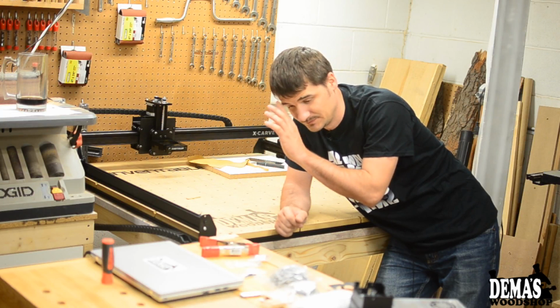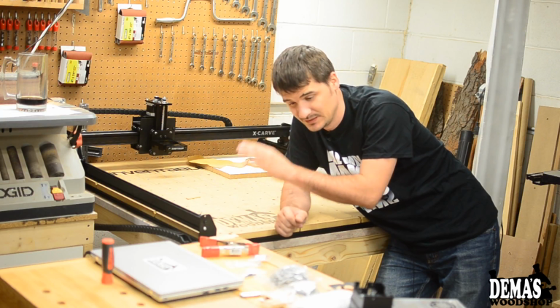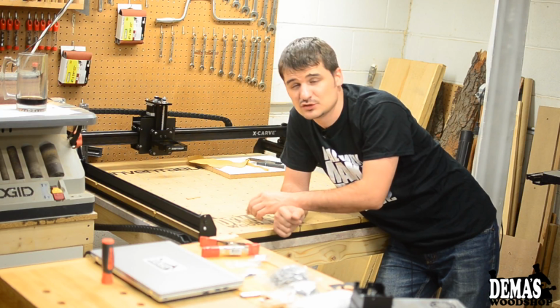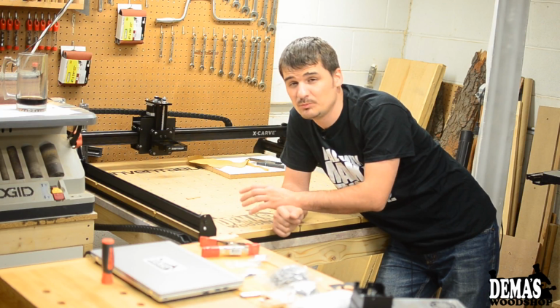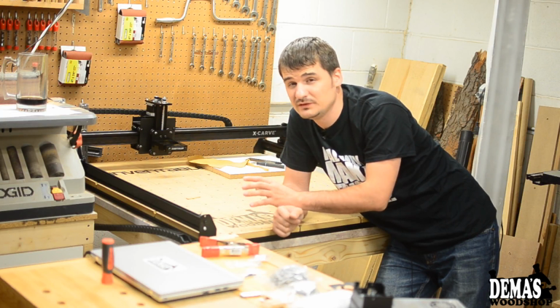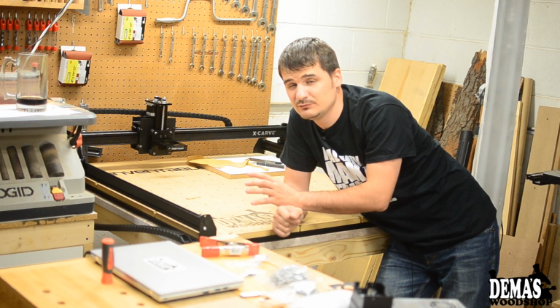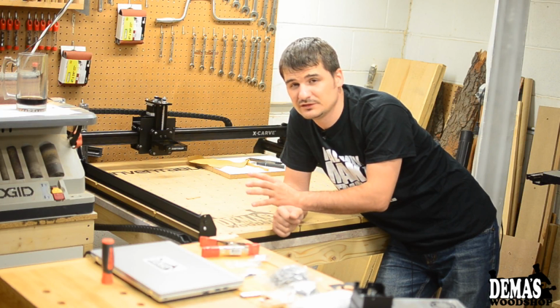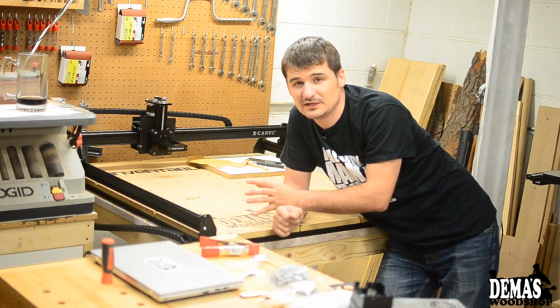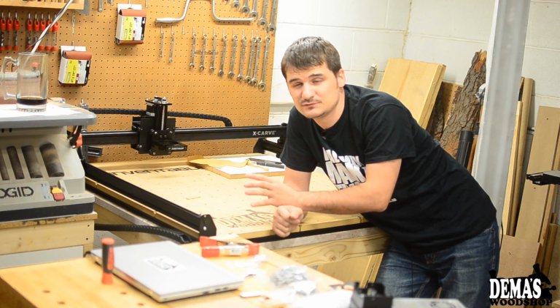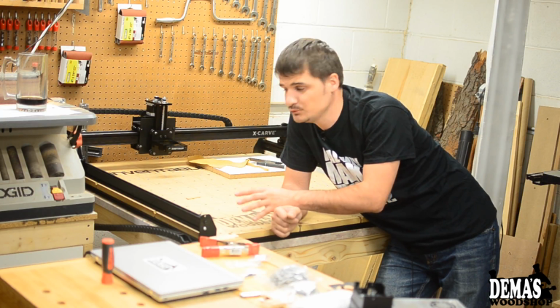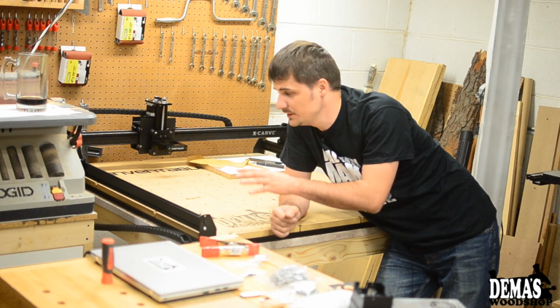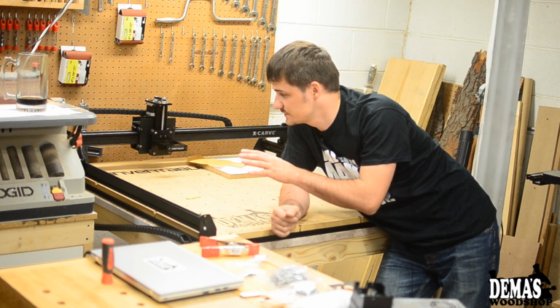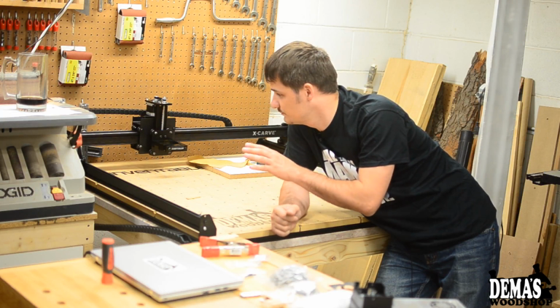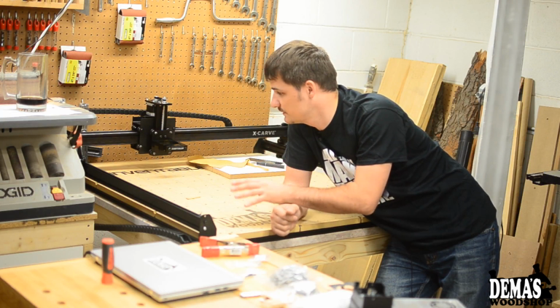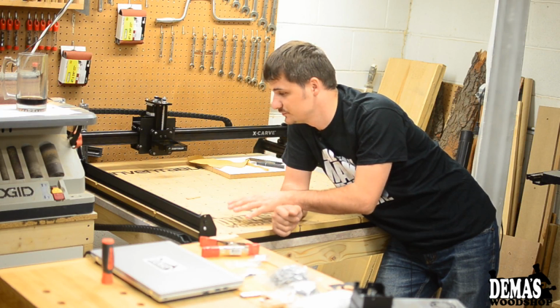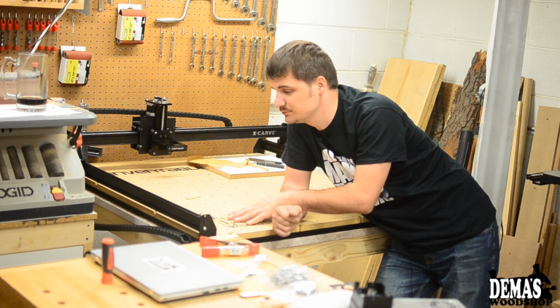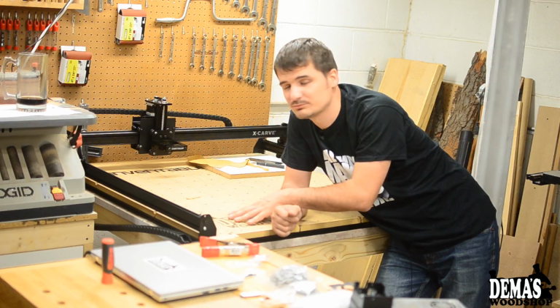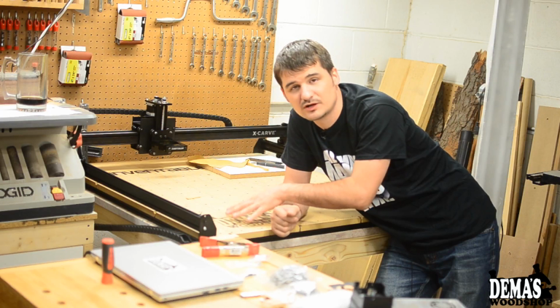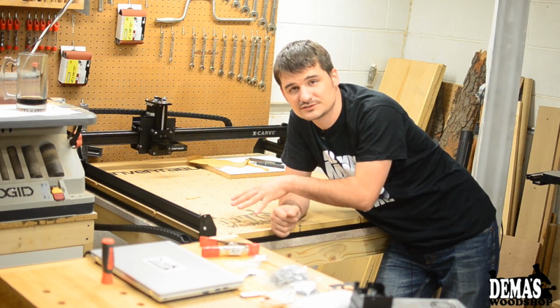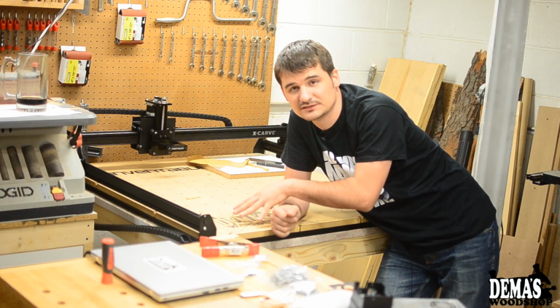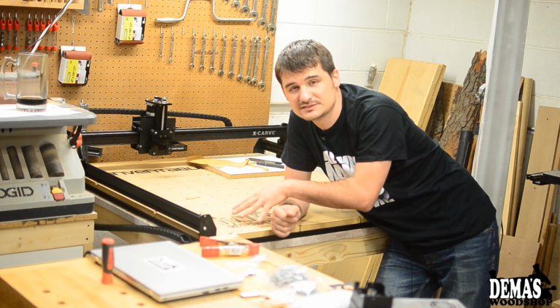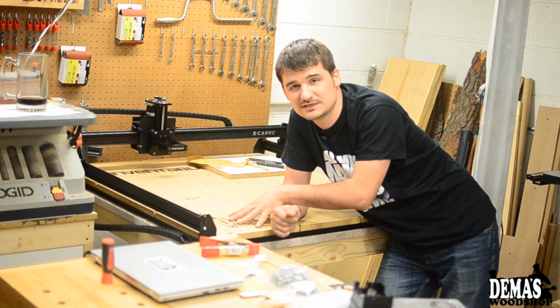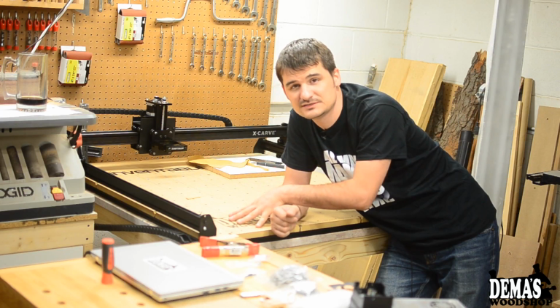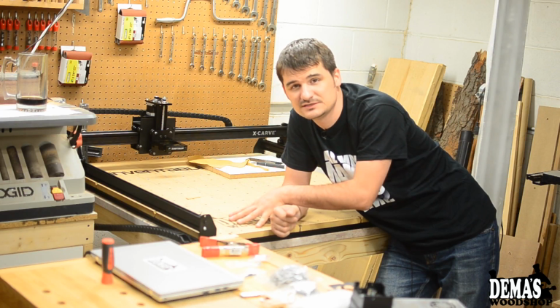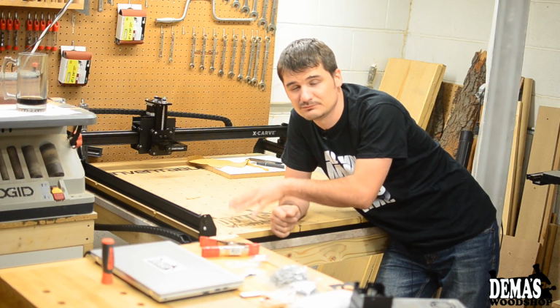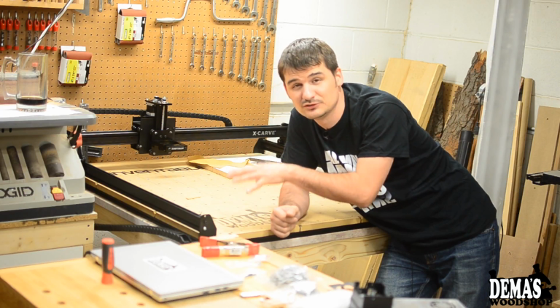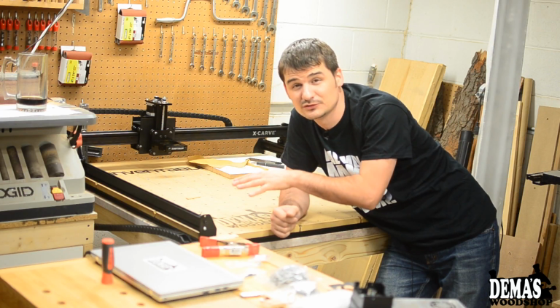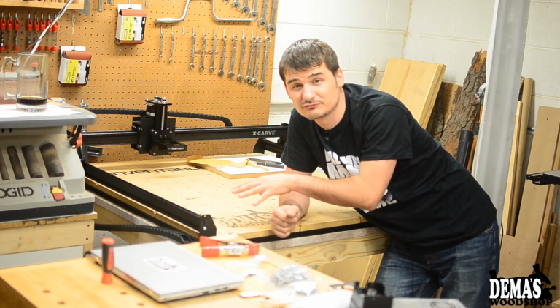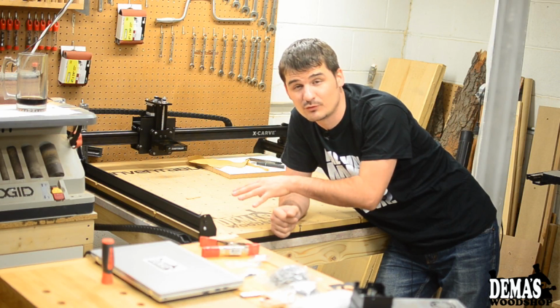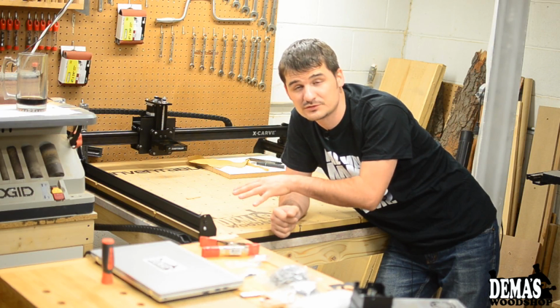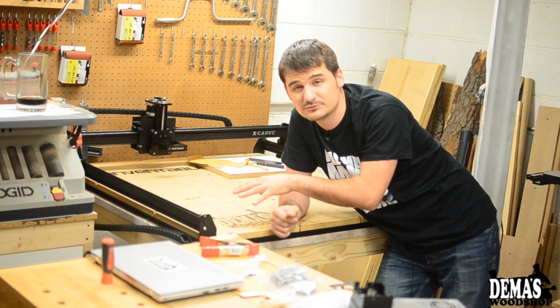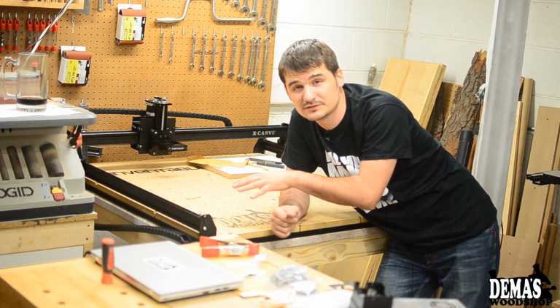Hopefully within the next few weeks I'll be able to do some projects on this CNC. I'm really looking forward to it.